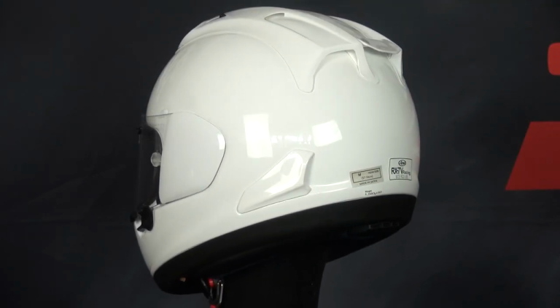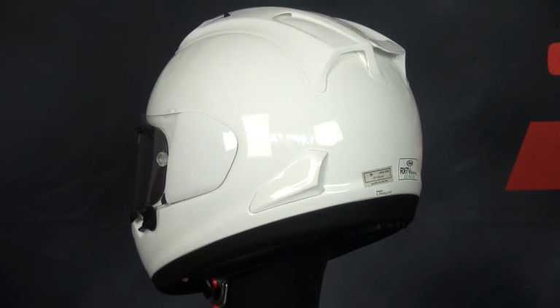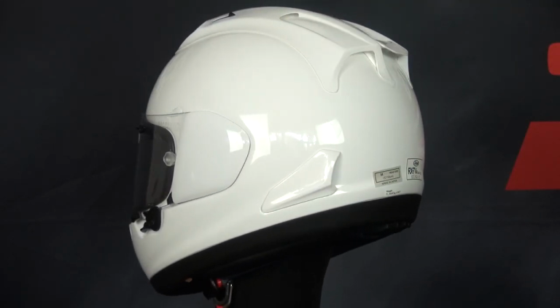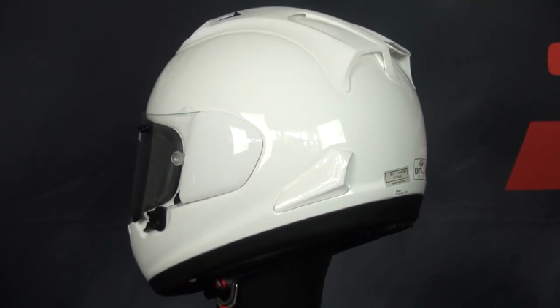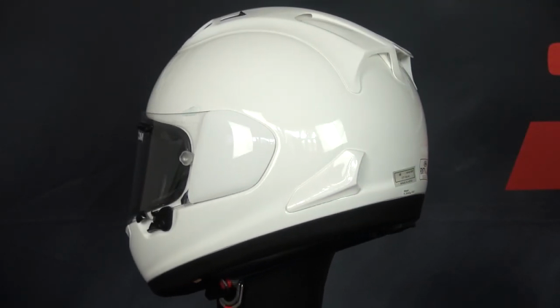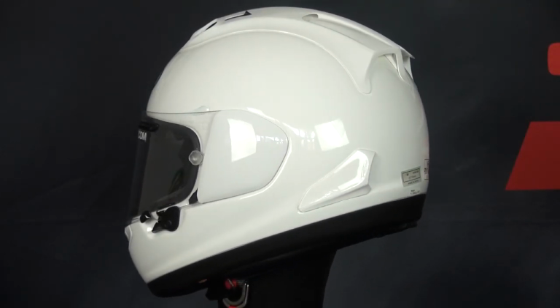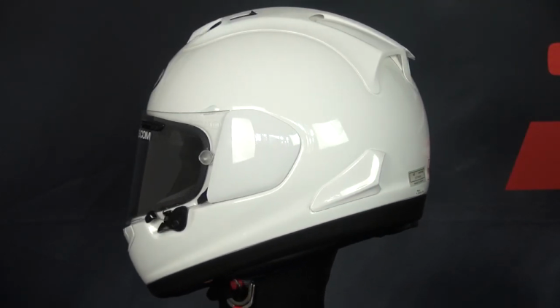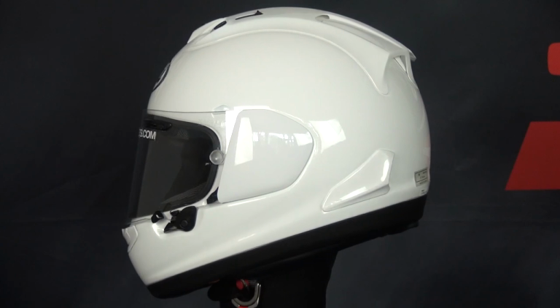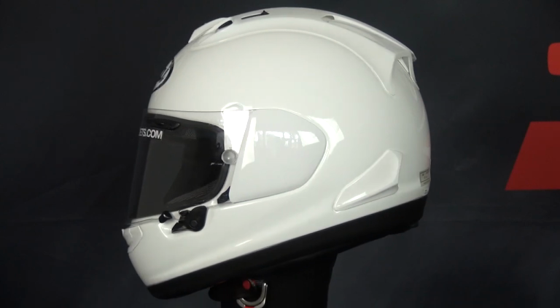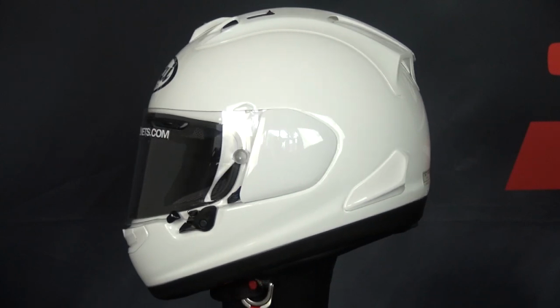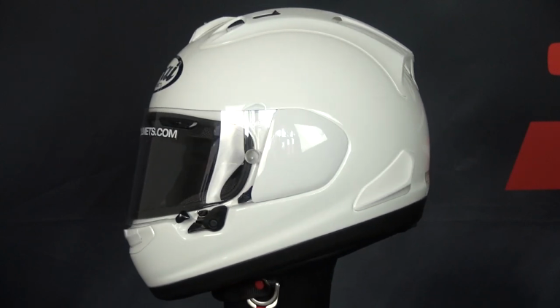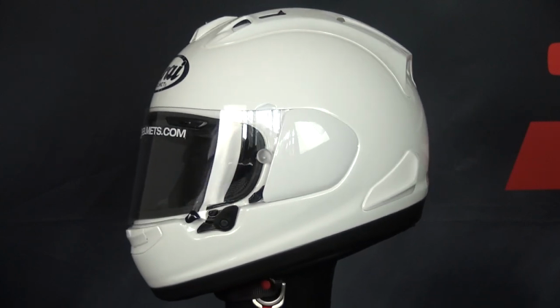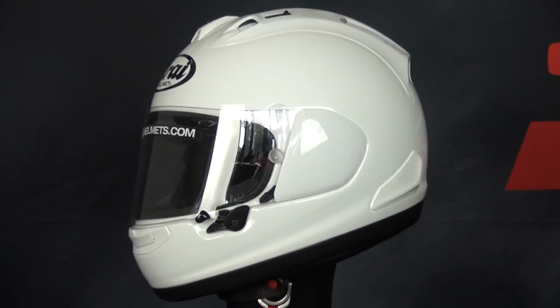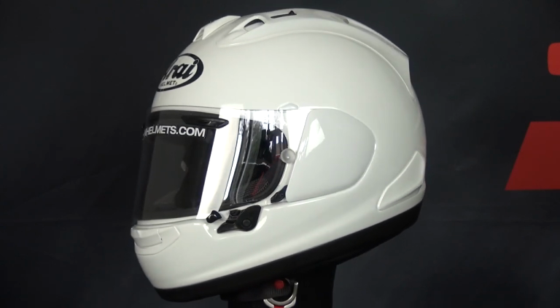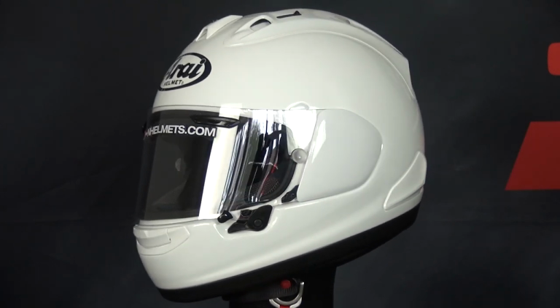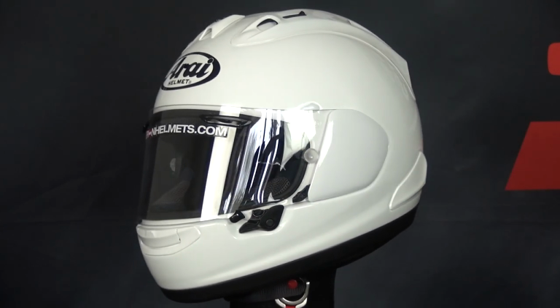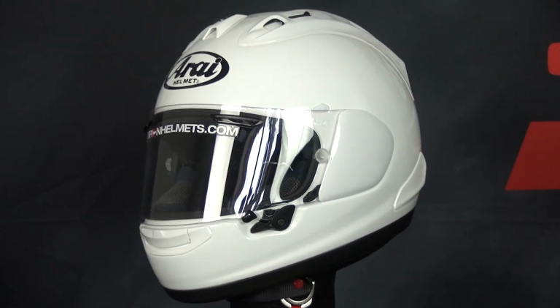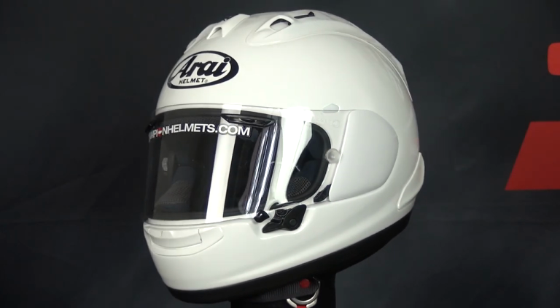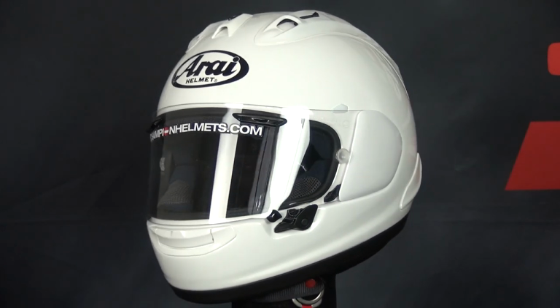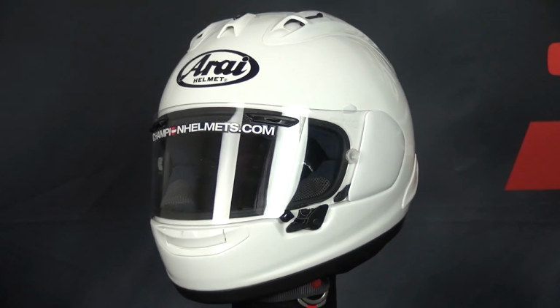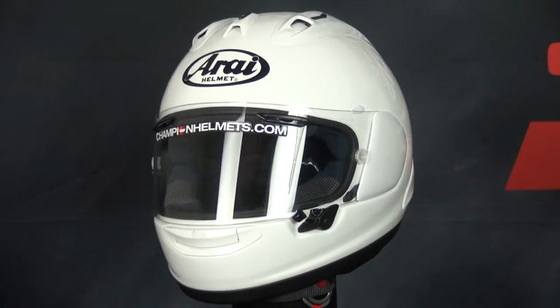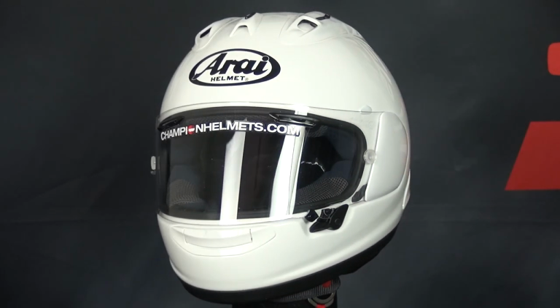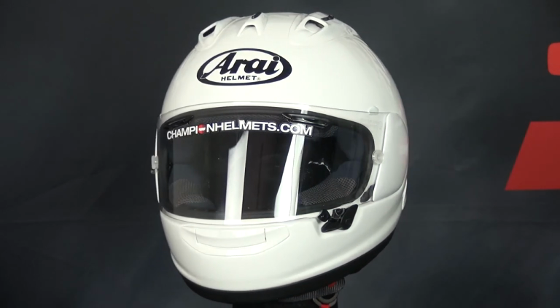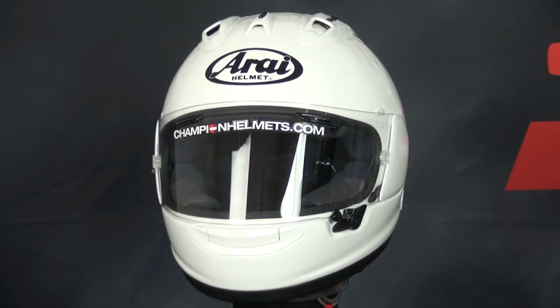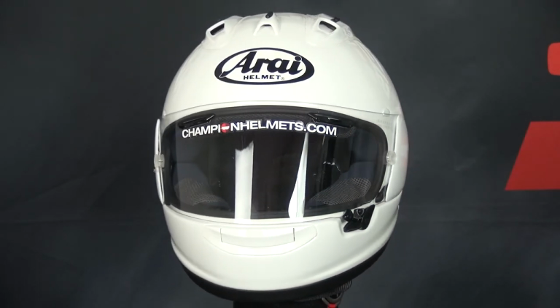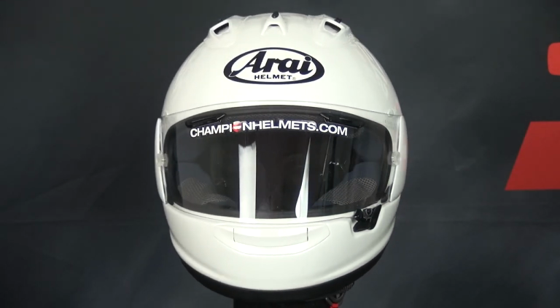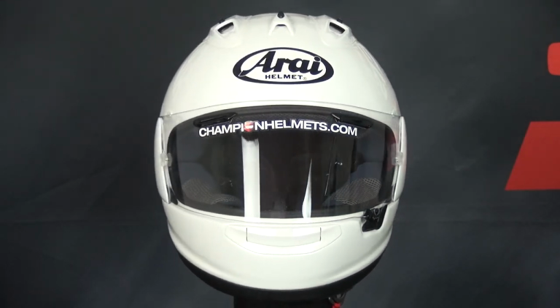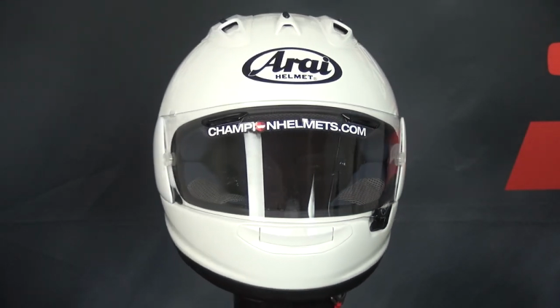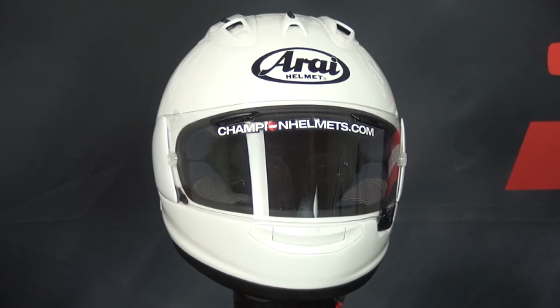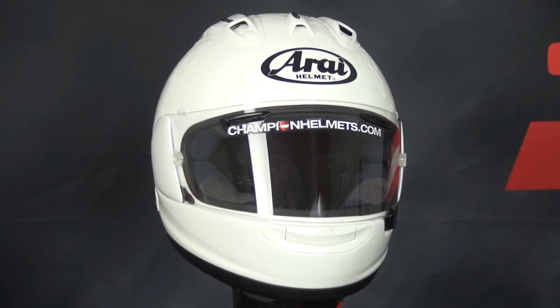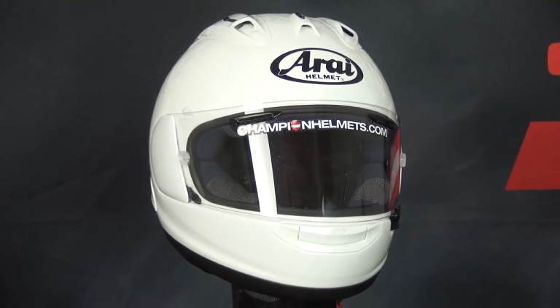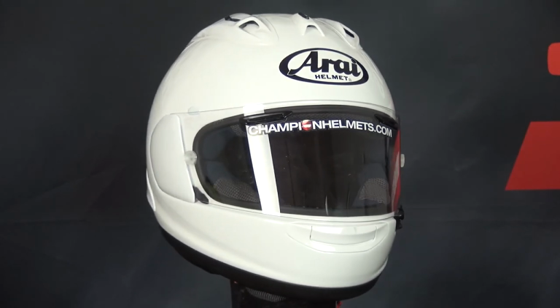The helmet includes emergency relief cheek pads and 5mm peel-away pads in the crown and cheeks for a maximum level of adjustability.